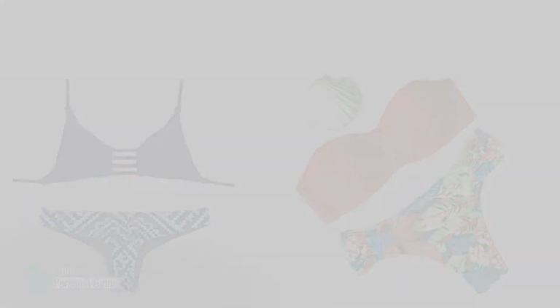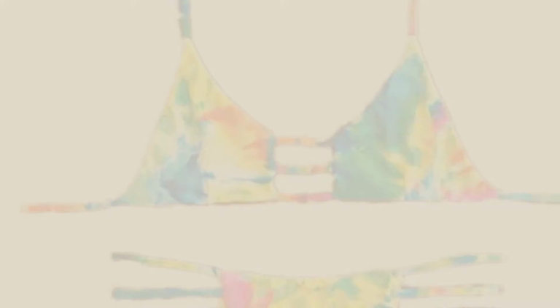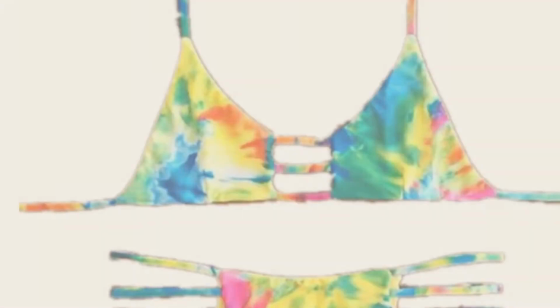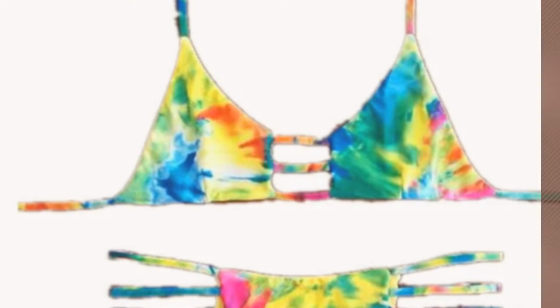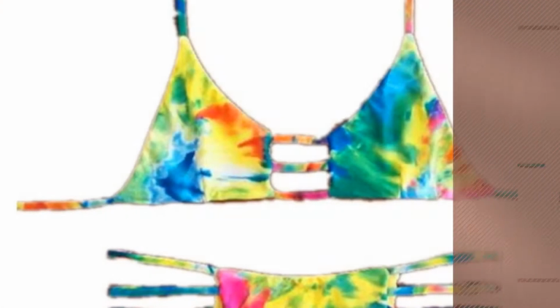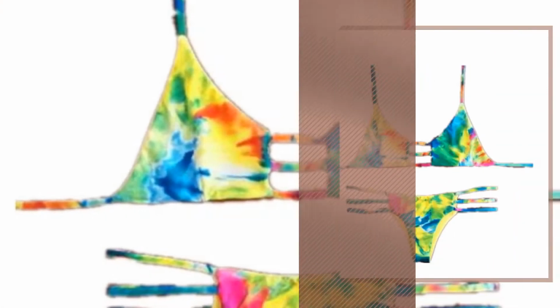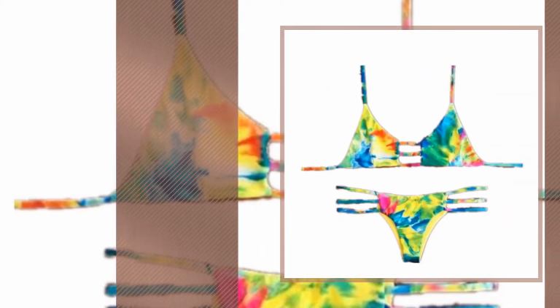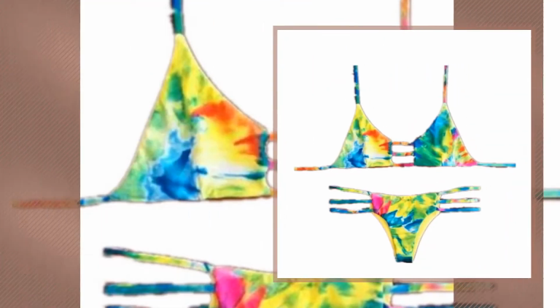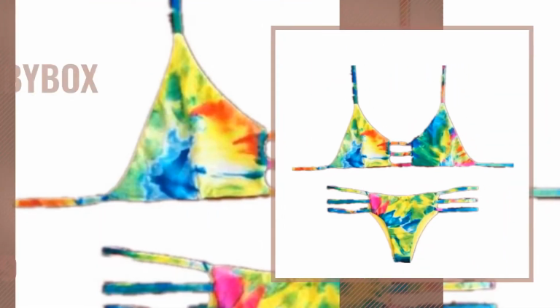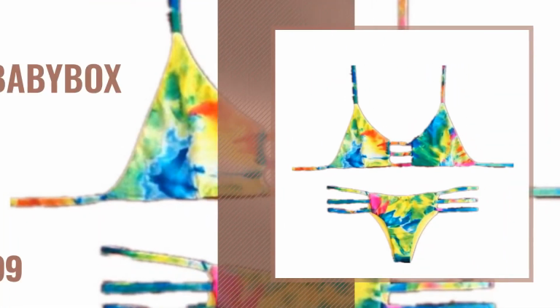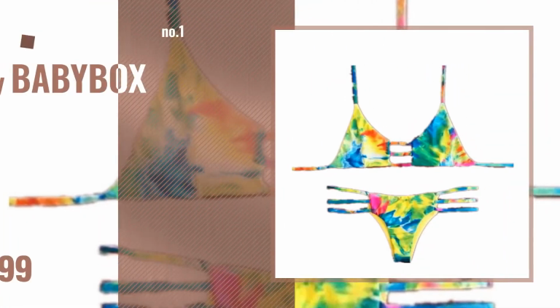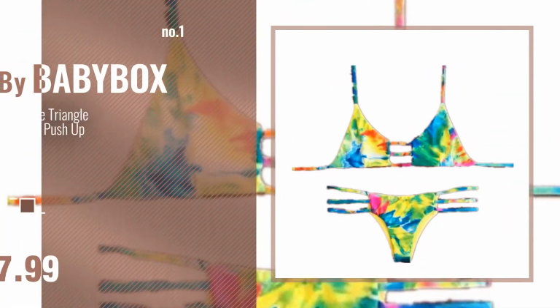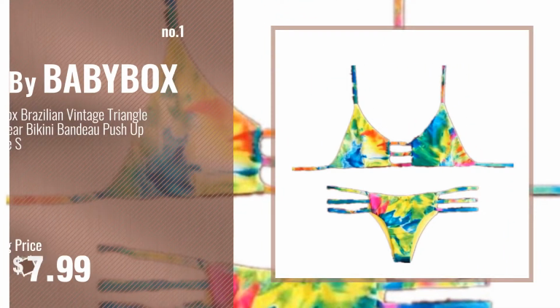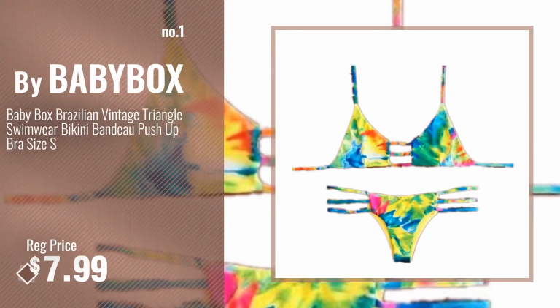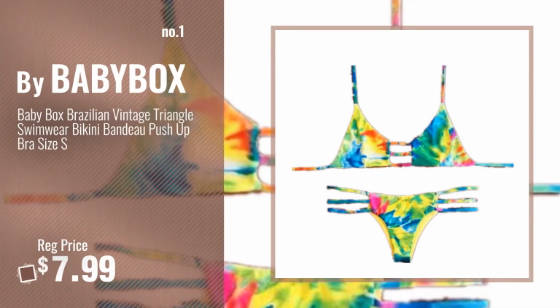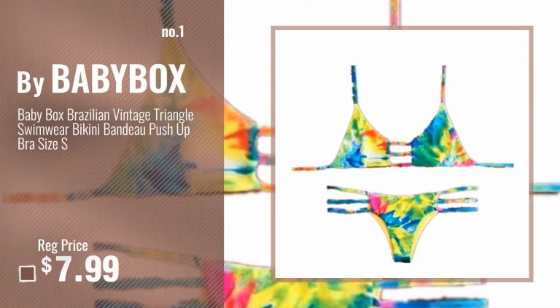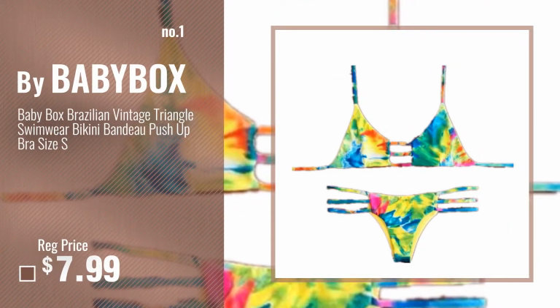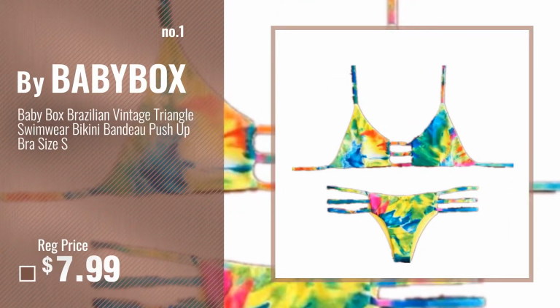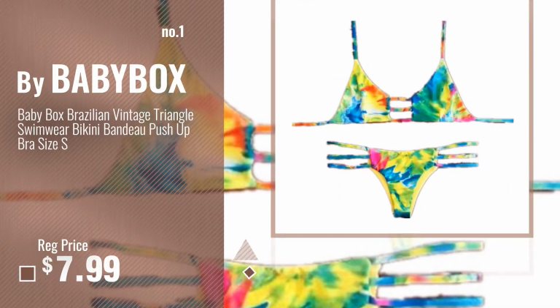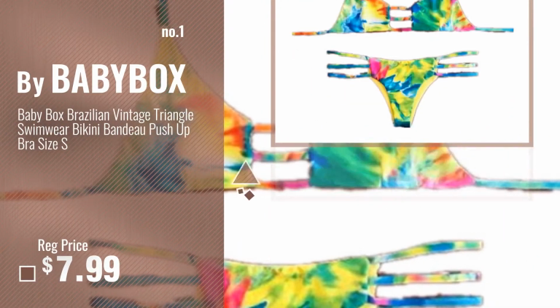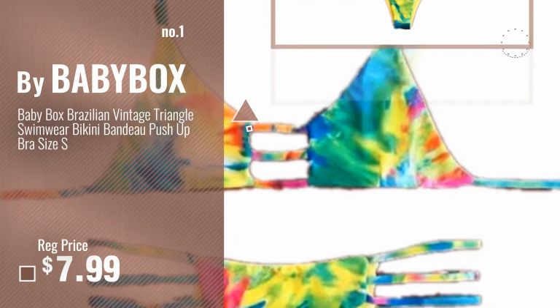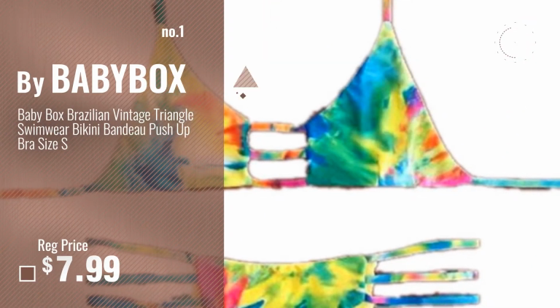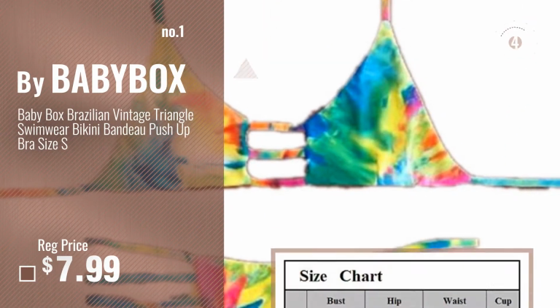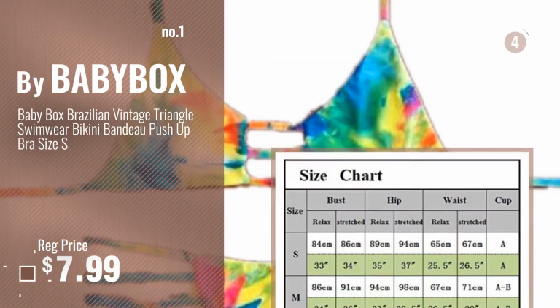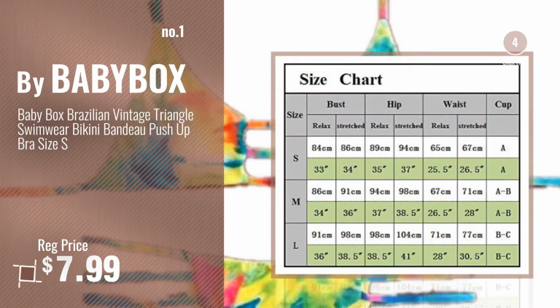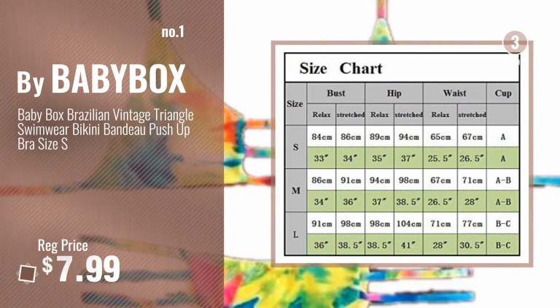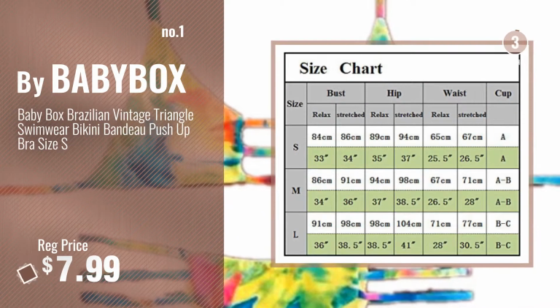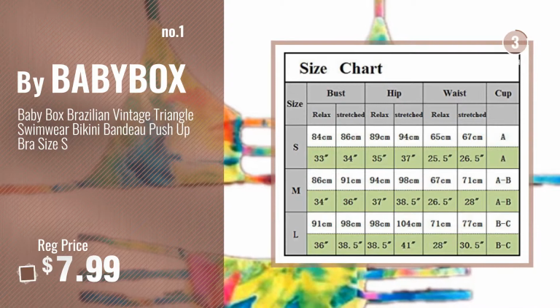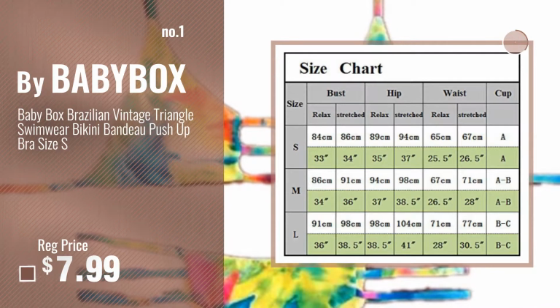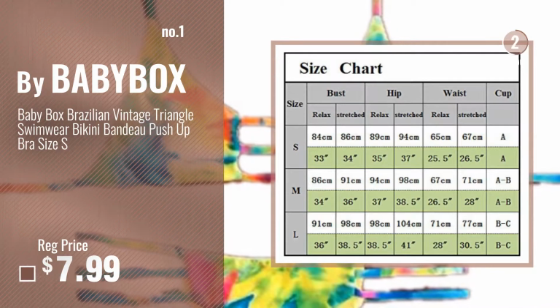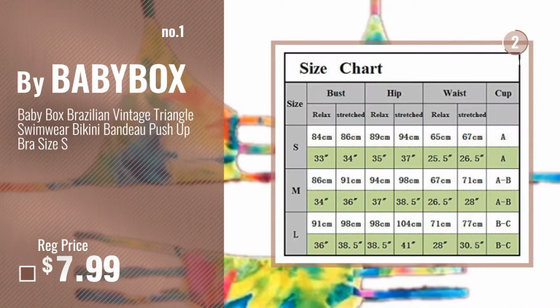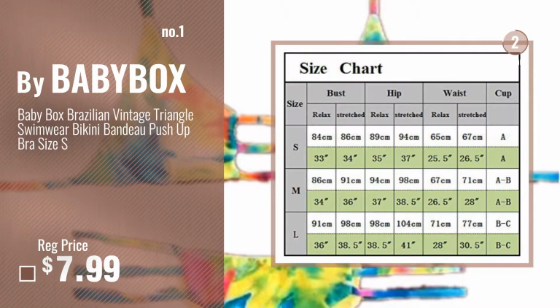Number 1, most popular, by Baby Box. Watch this video and choose your favorite.